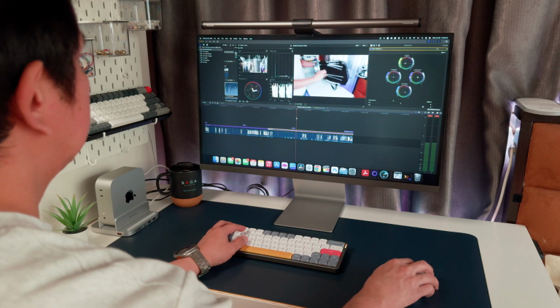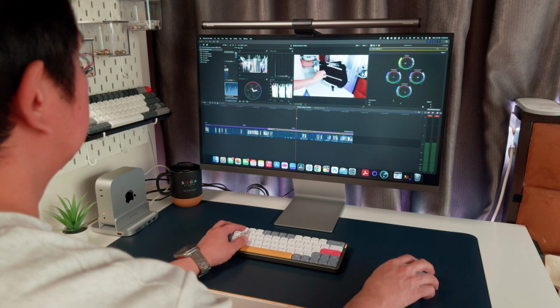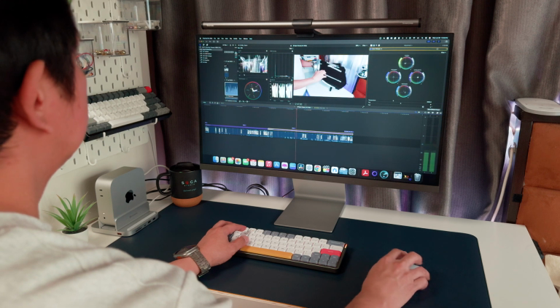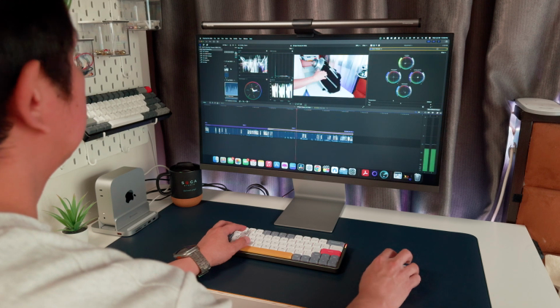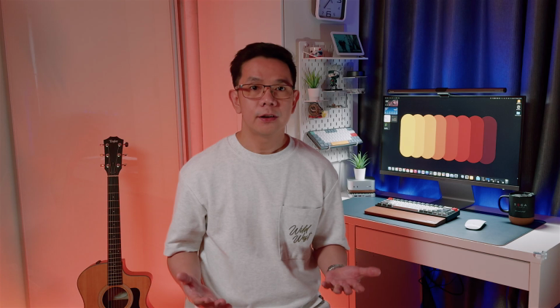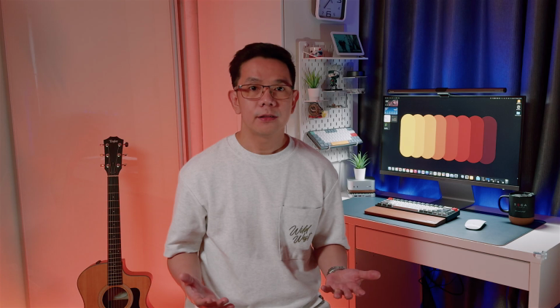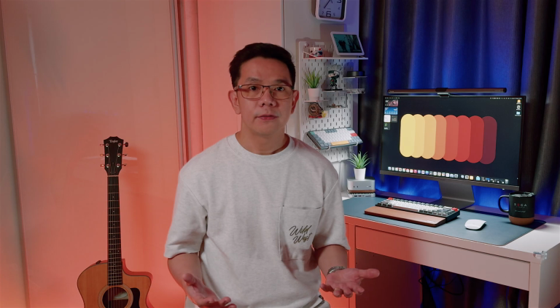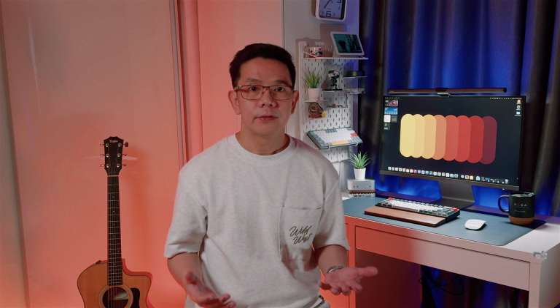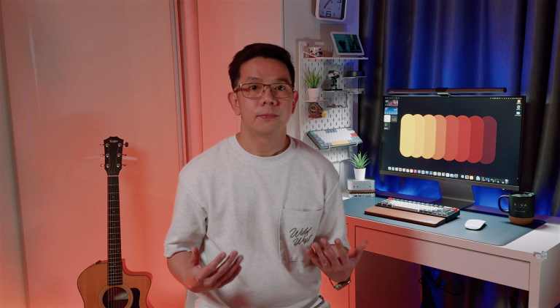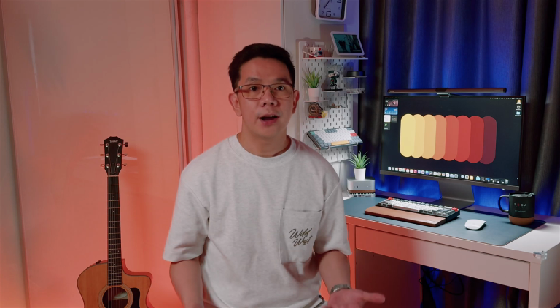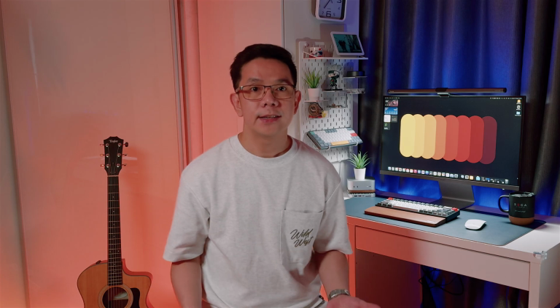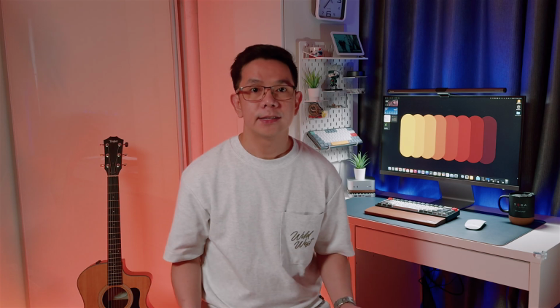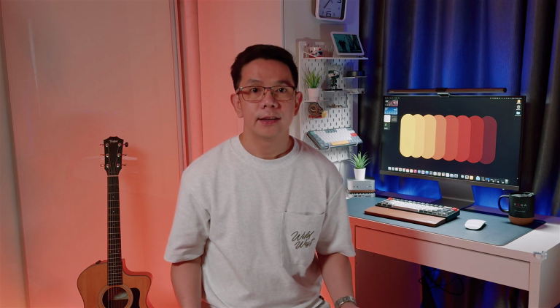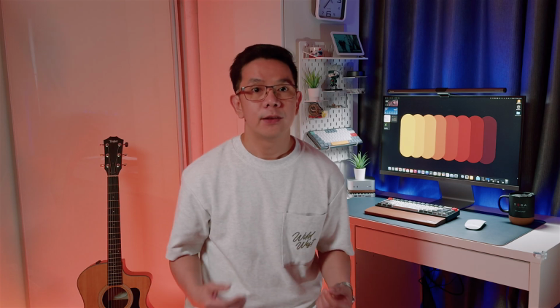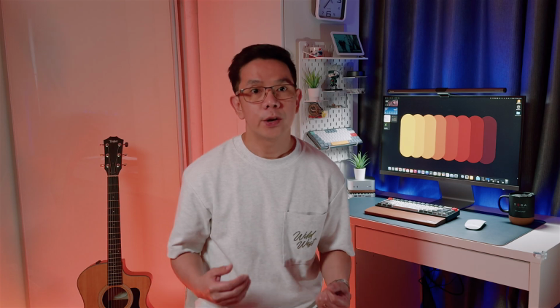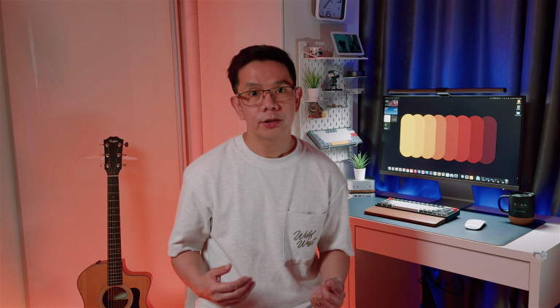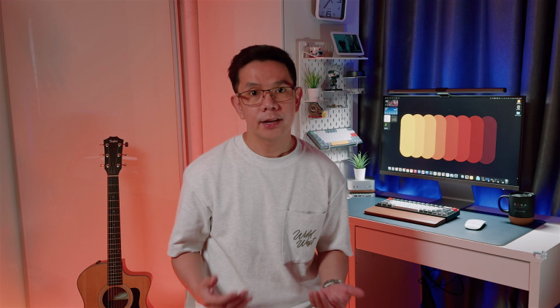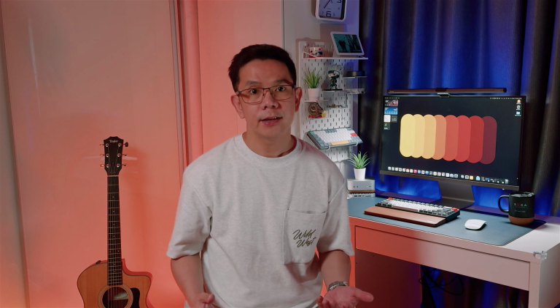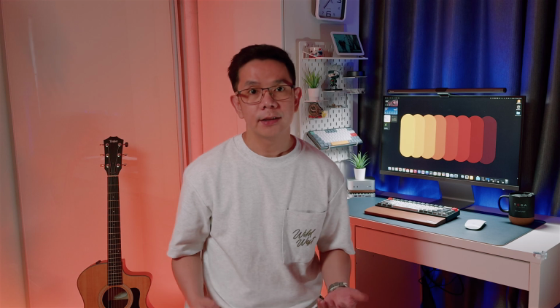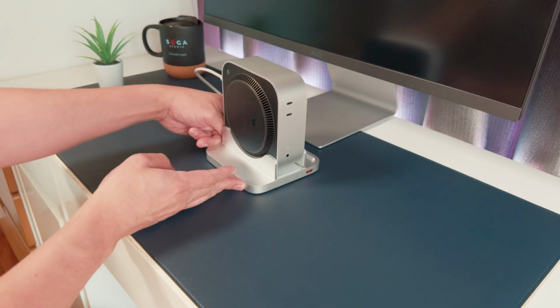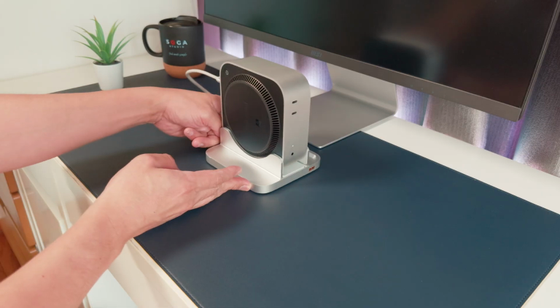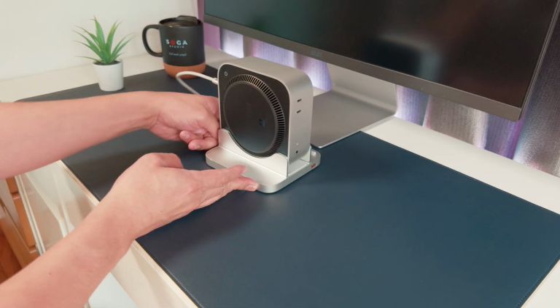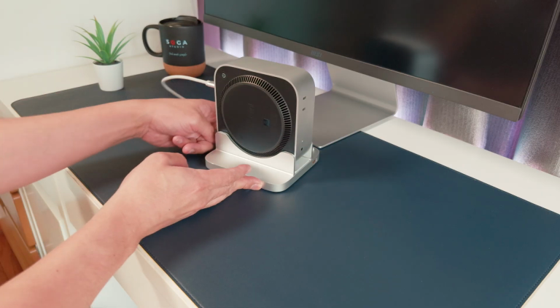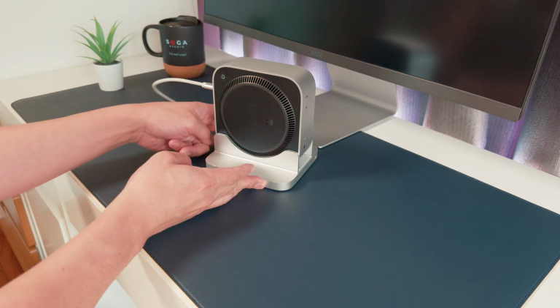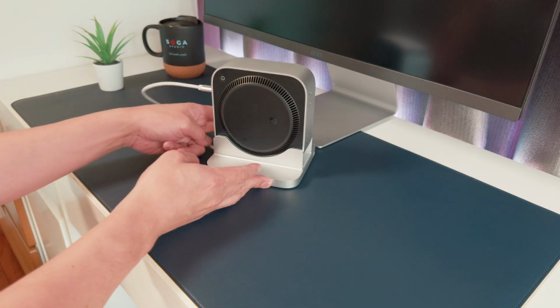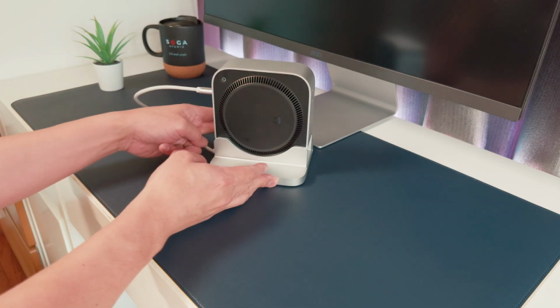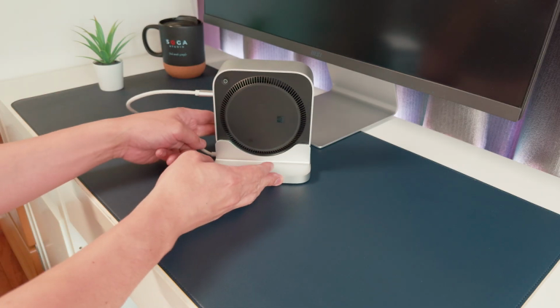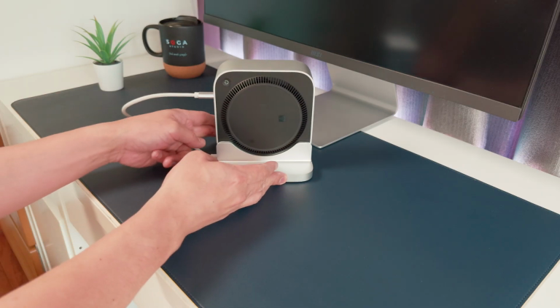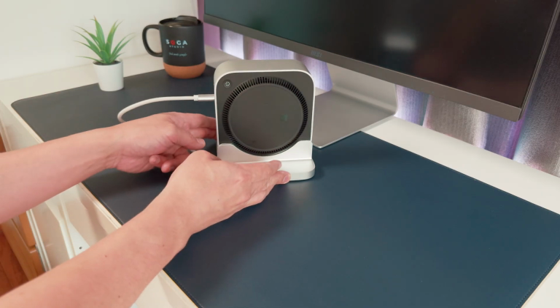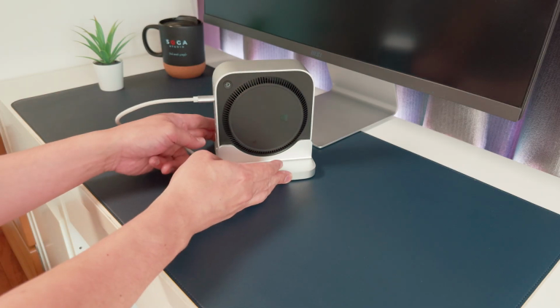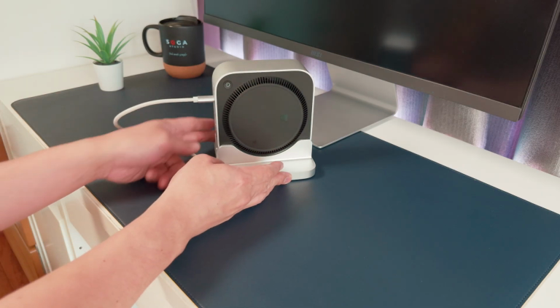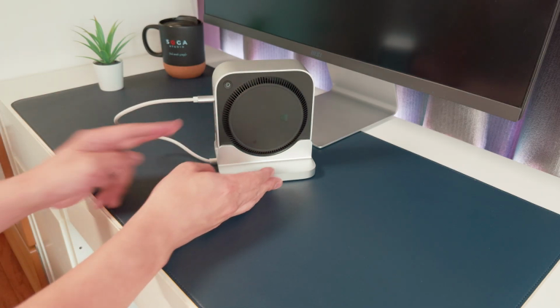But overall, the price and what you're getting make it a pretty sweet upgrade for your Mac Mini setup.